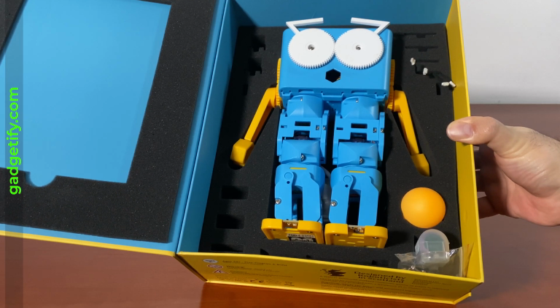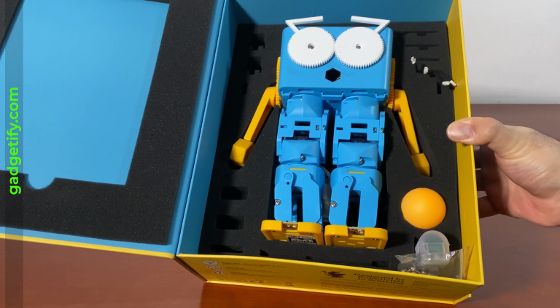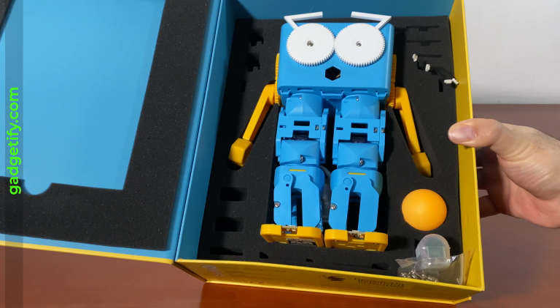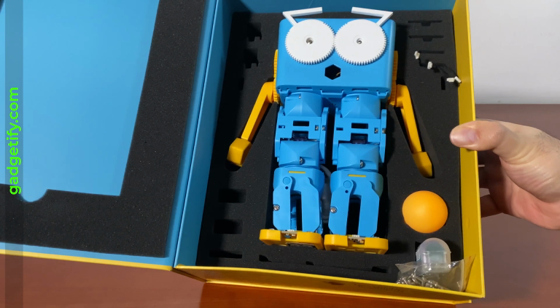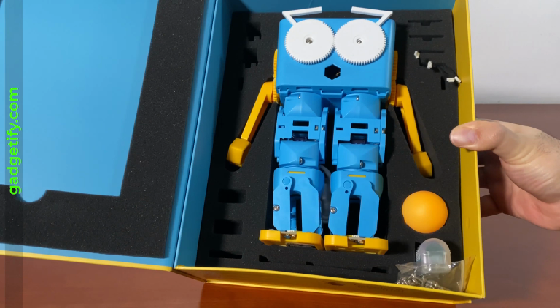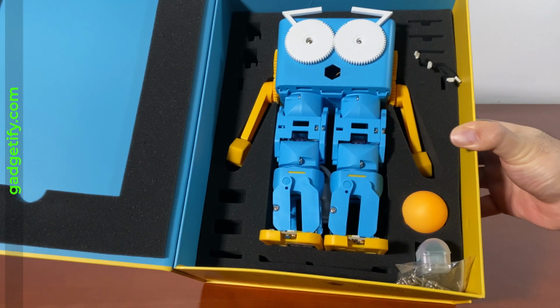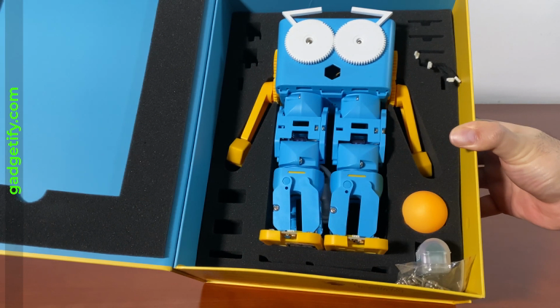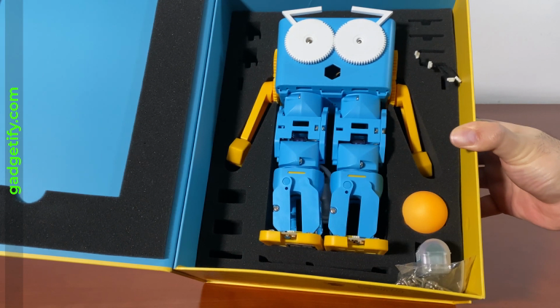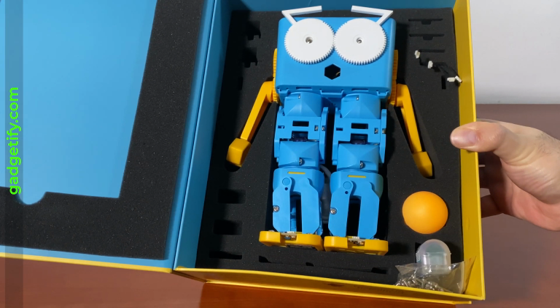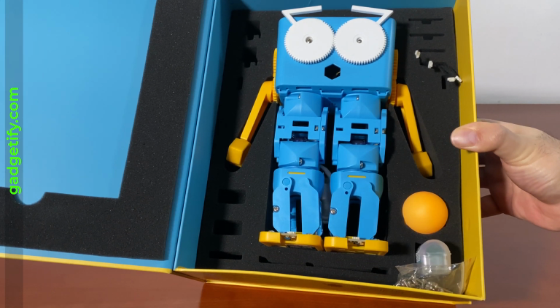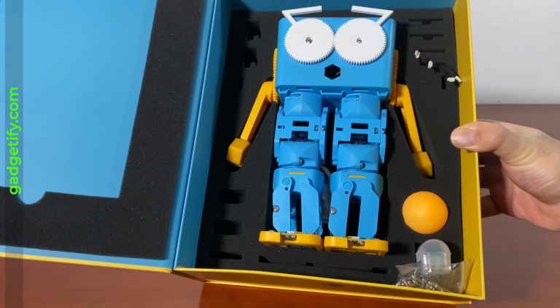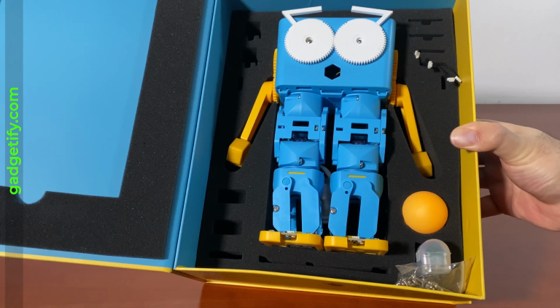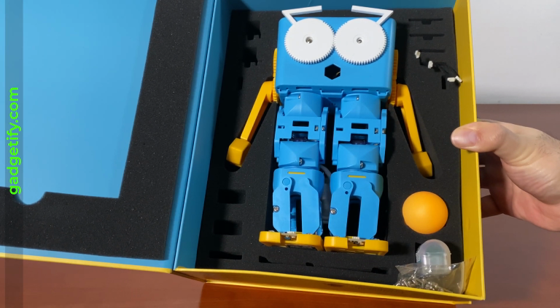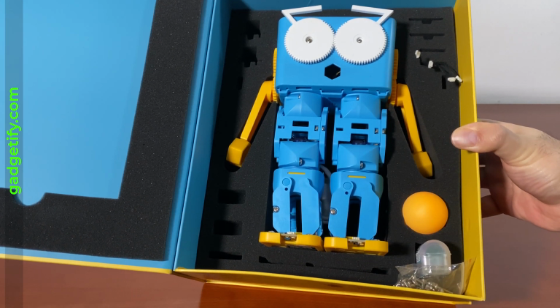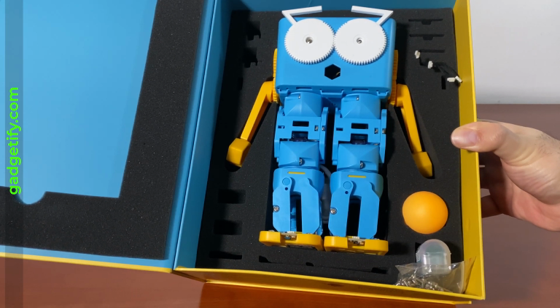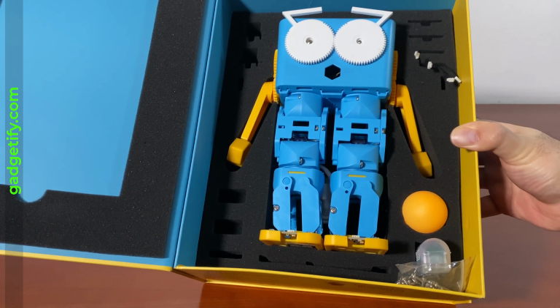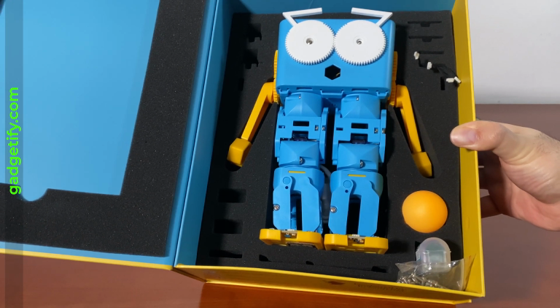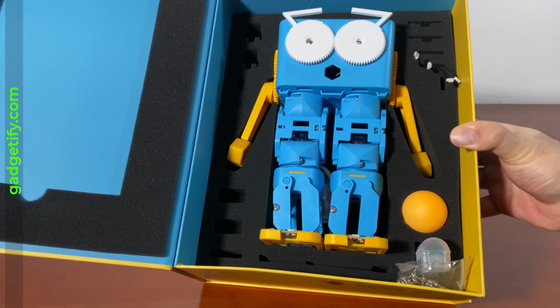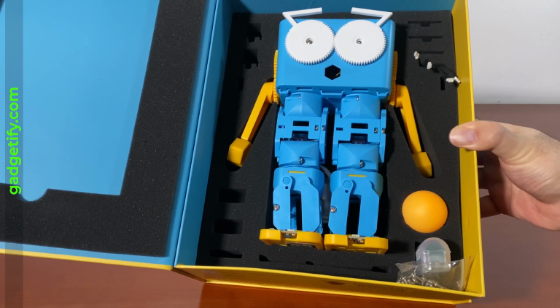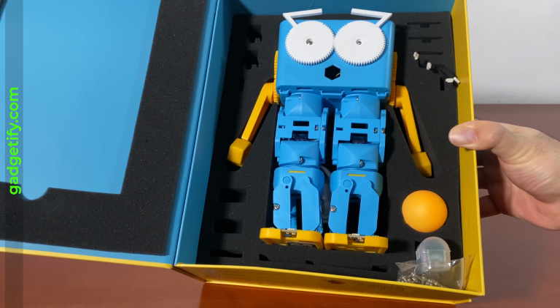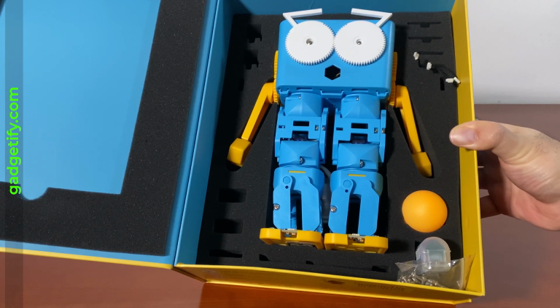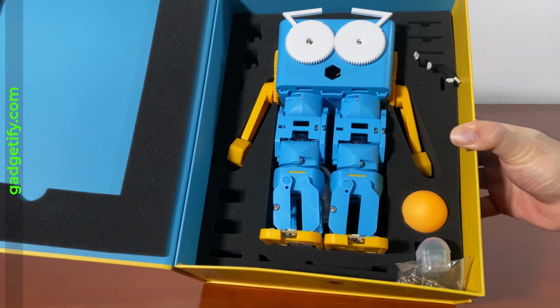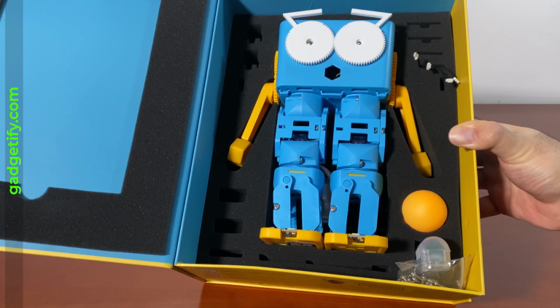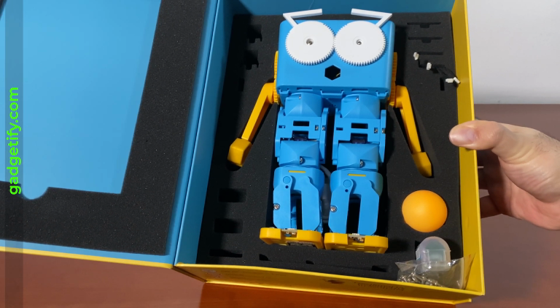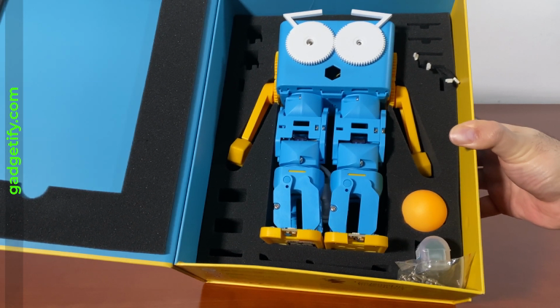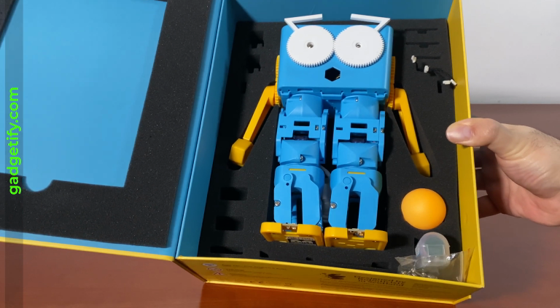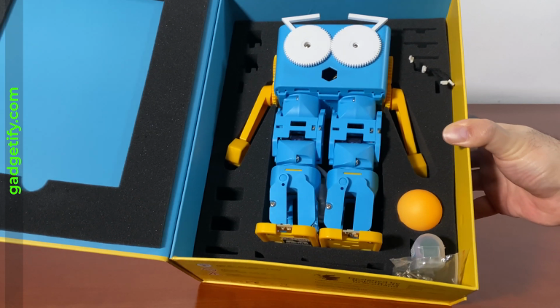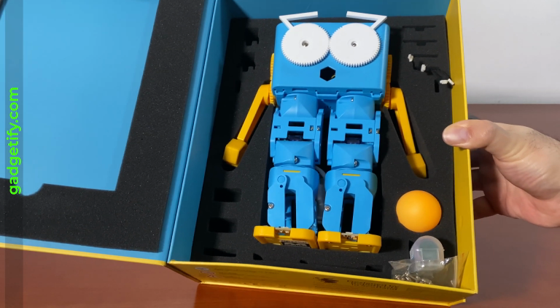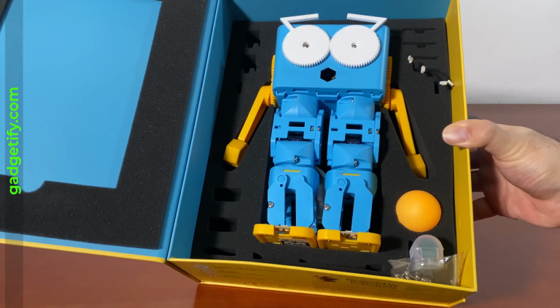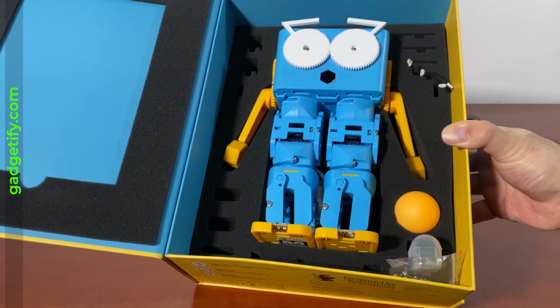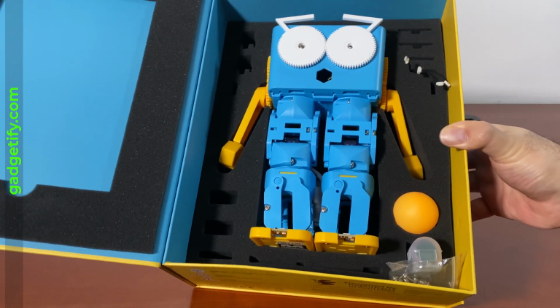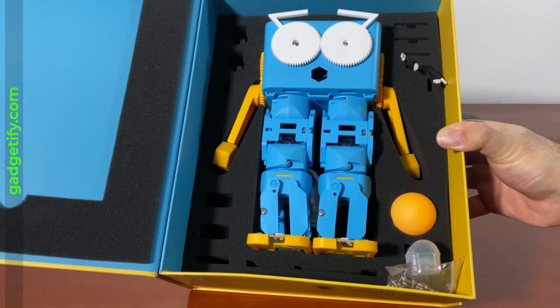So this is Marty. As you can see, it's assembled and ready to go with the instructions — everything you need to get started.